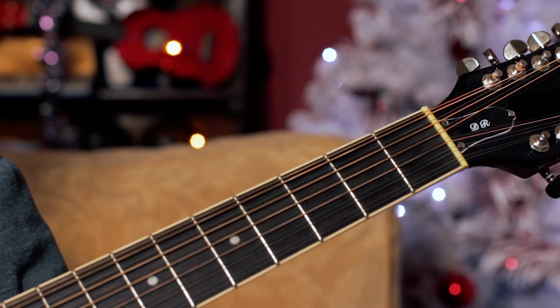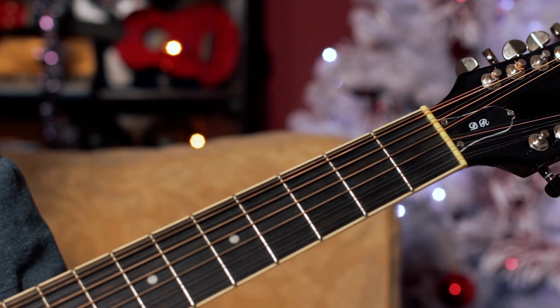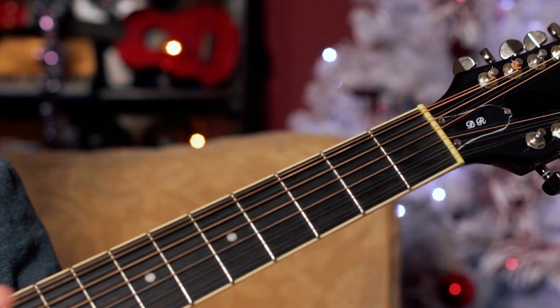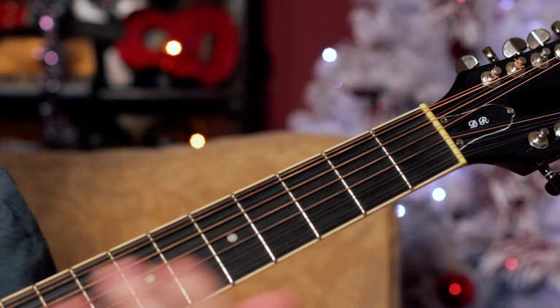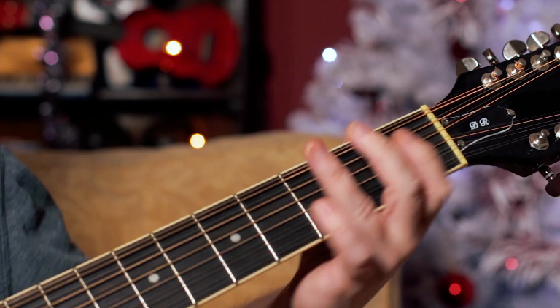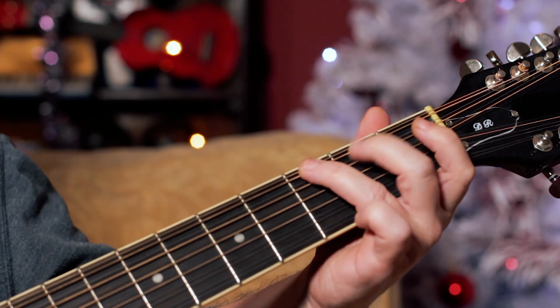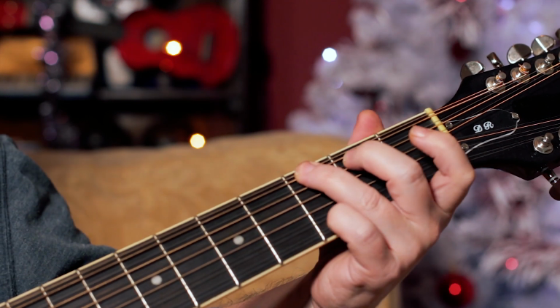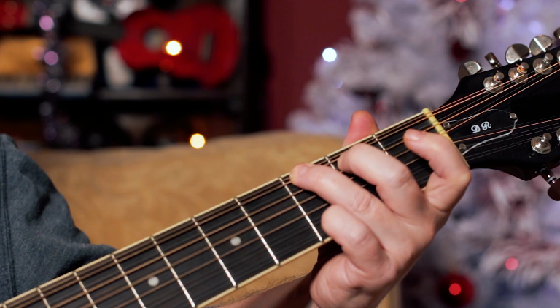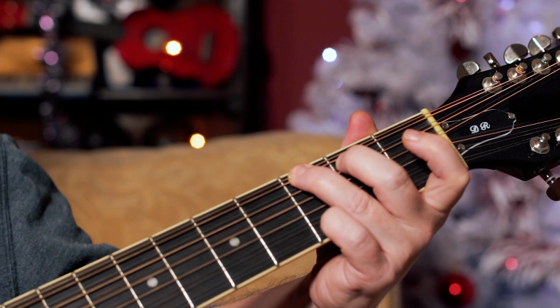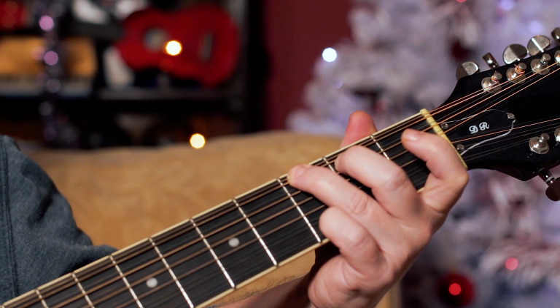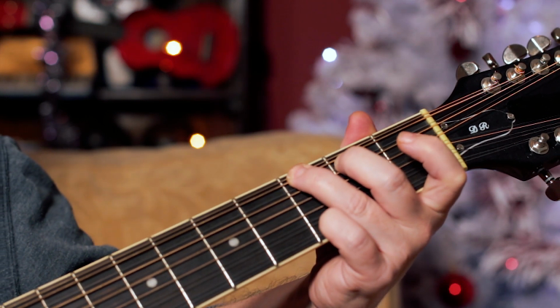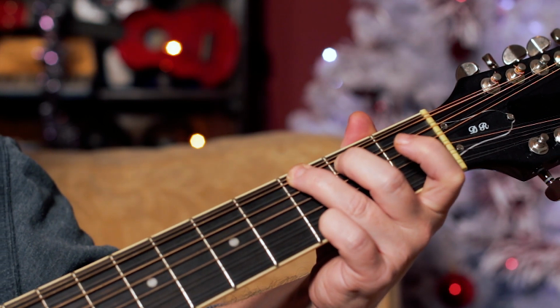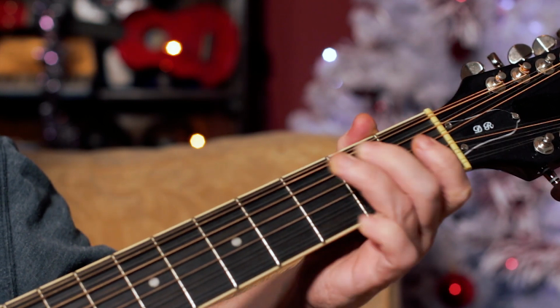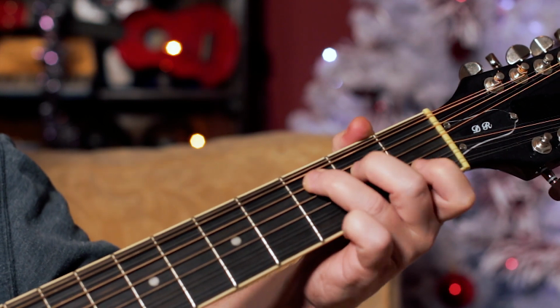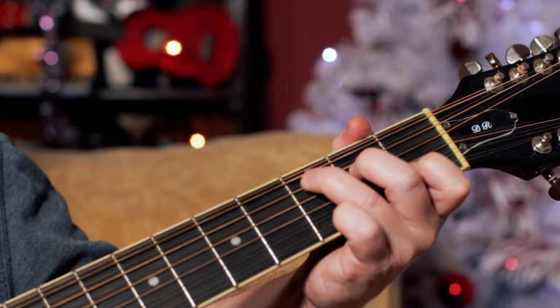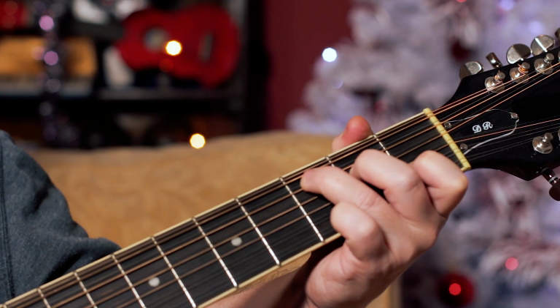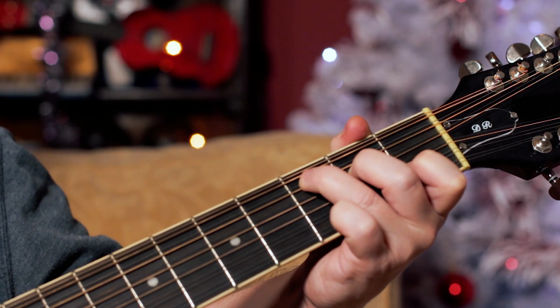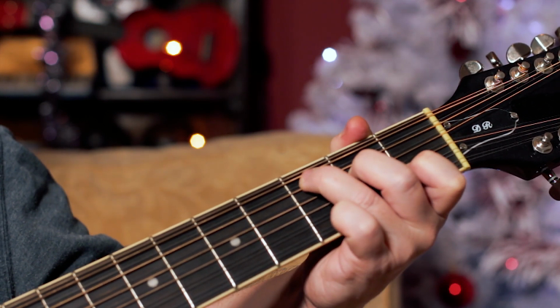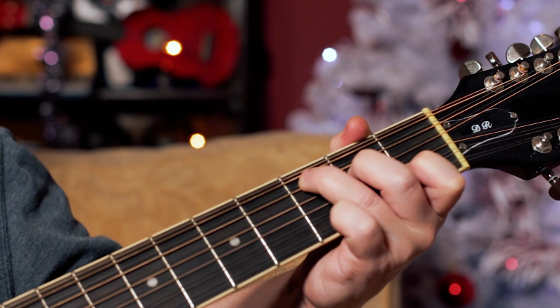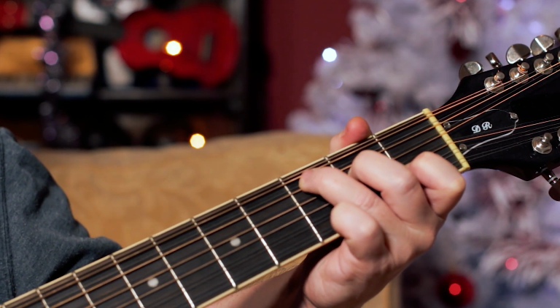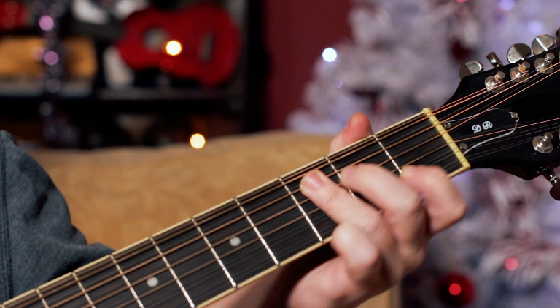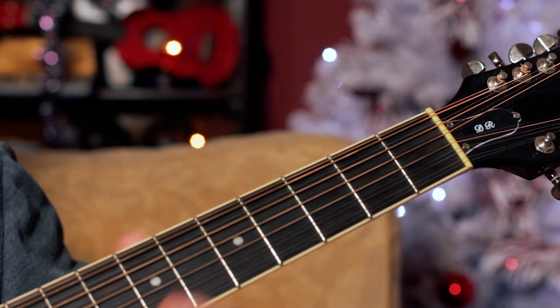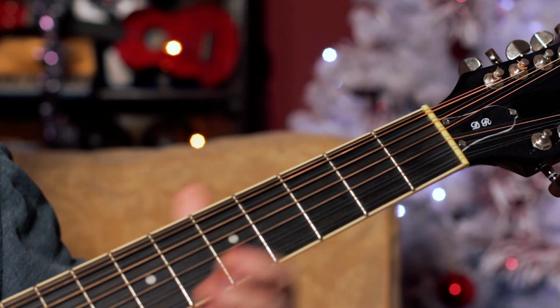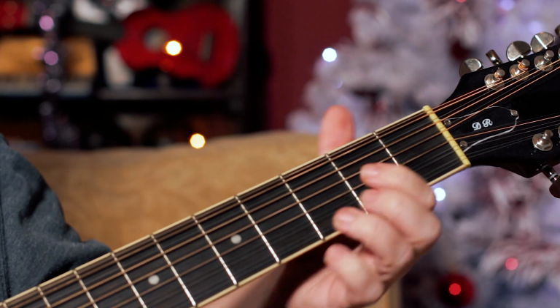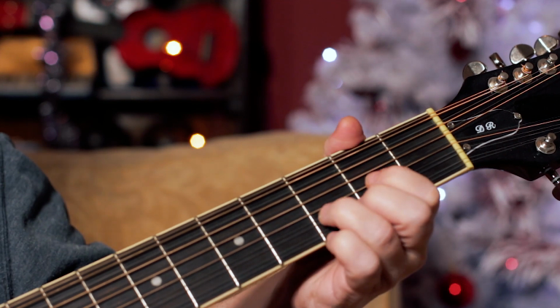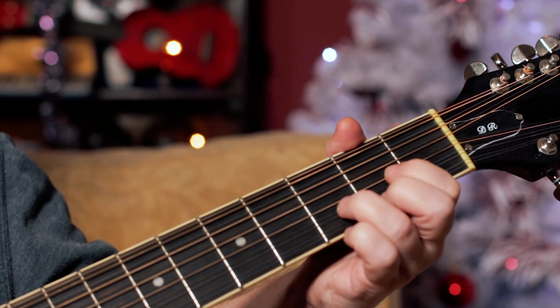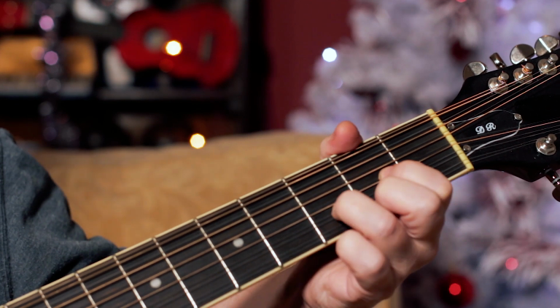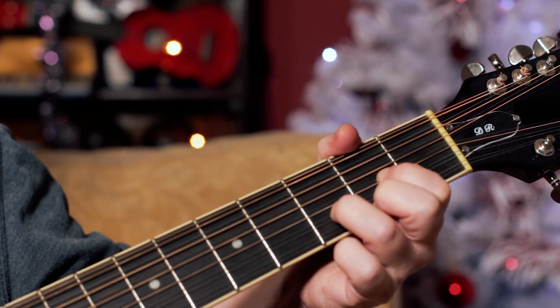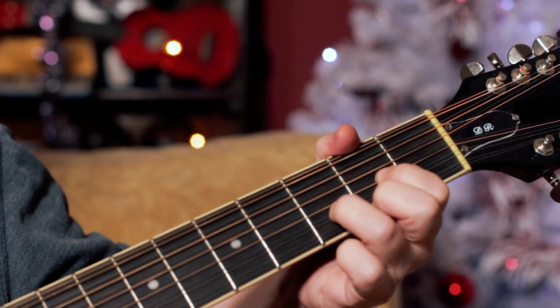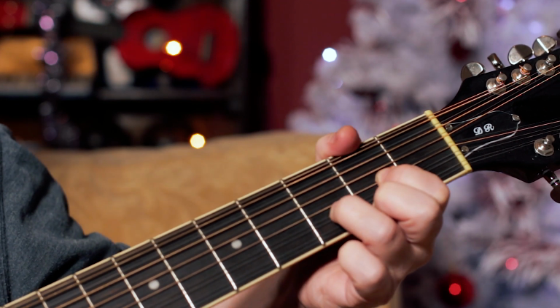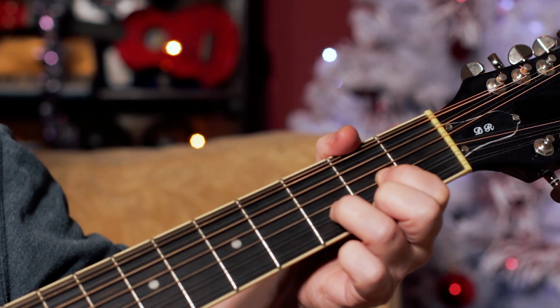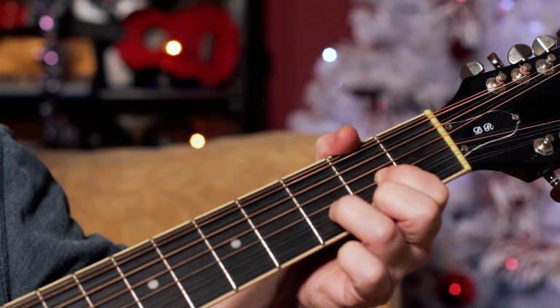Now it's just three chords: G, C, and you guessed it, D.